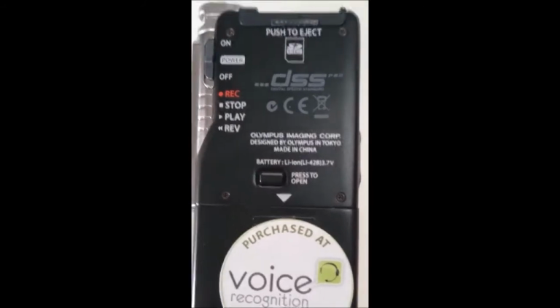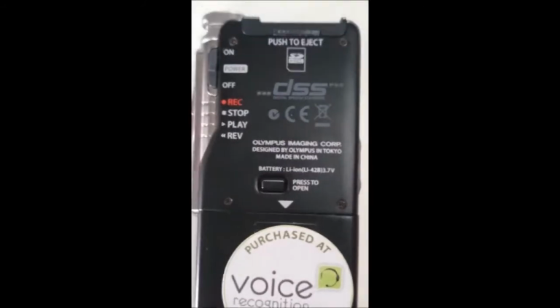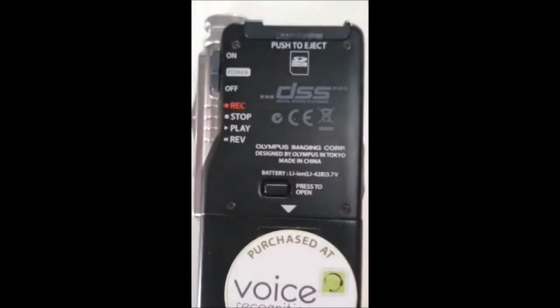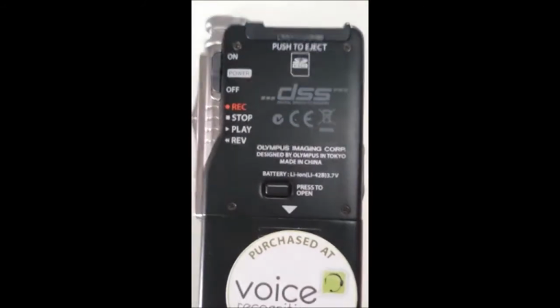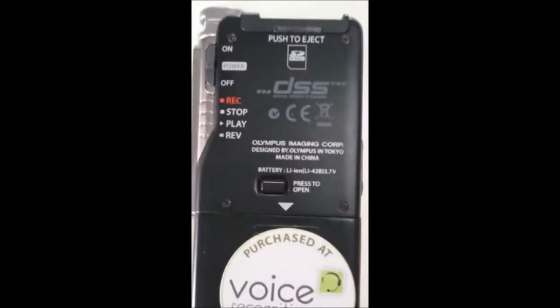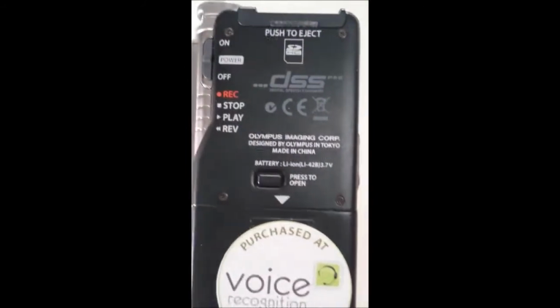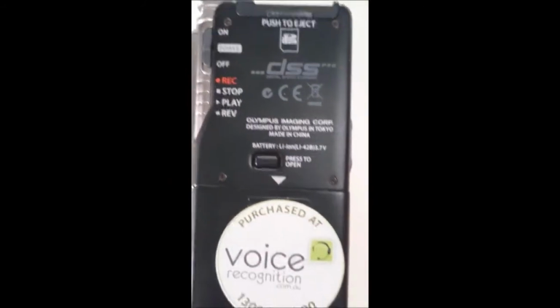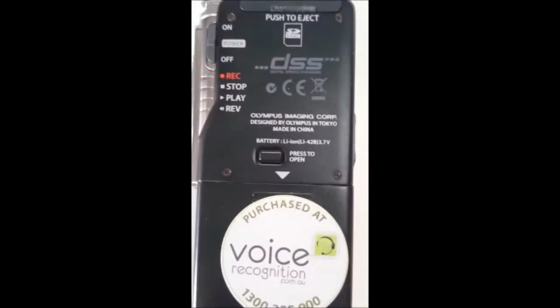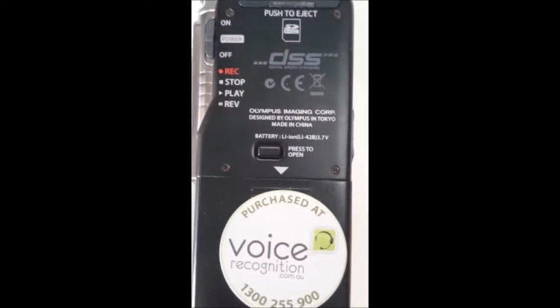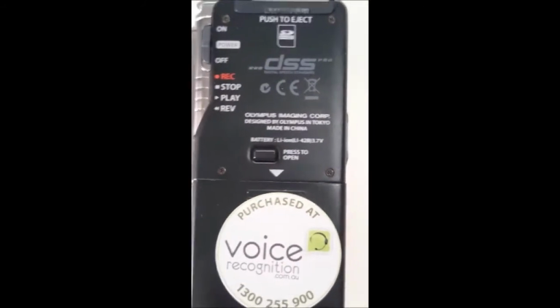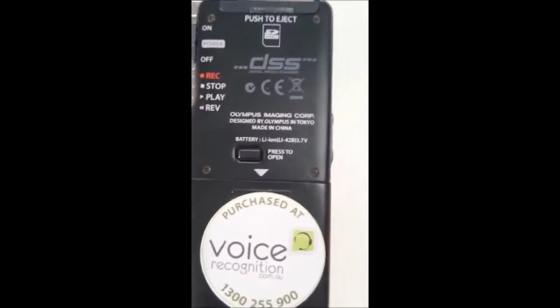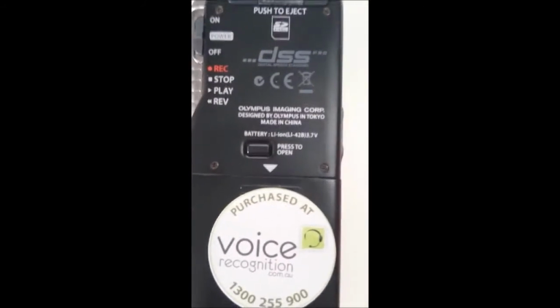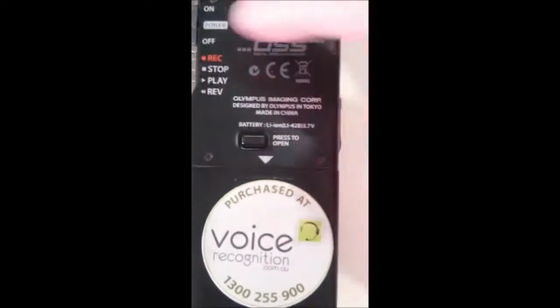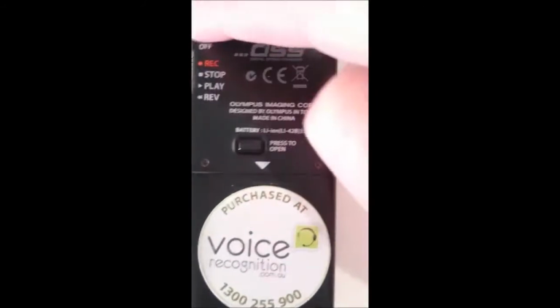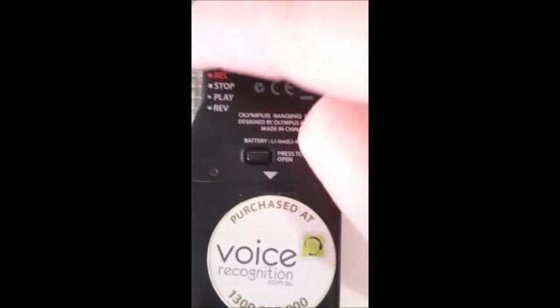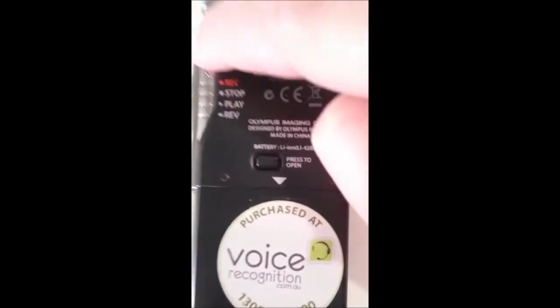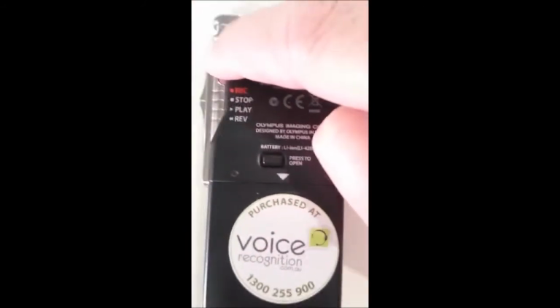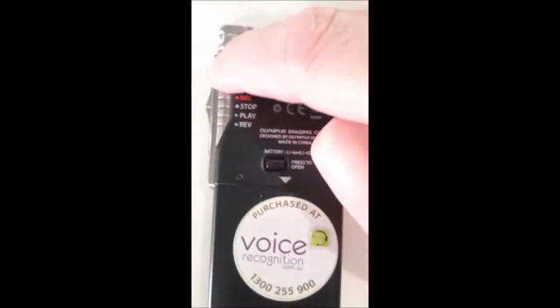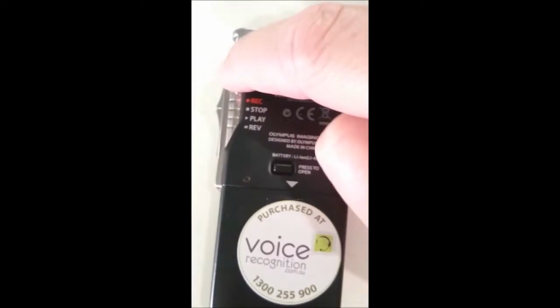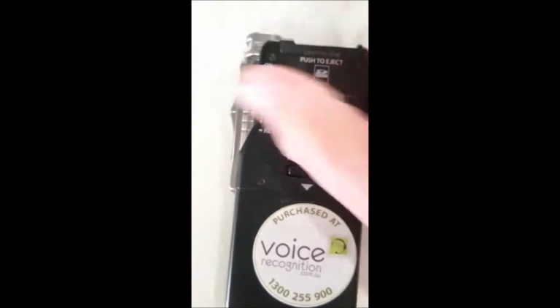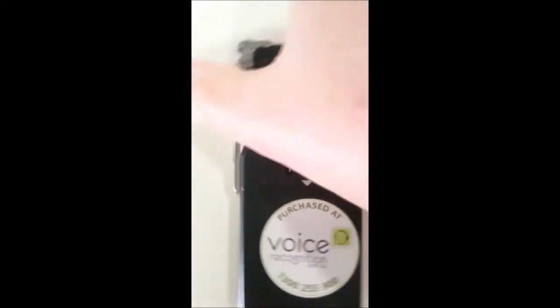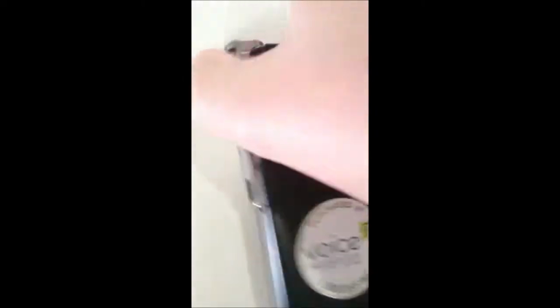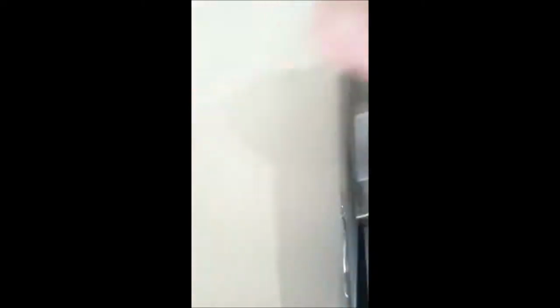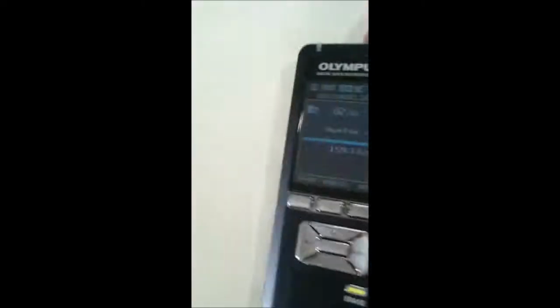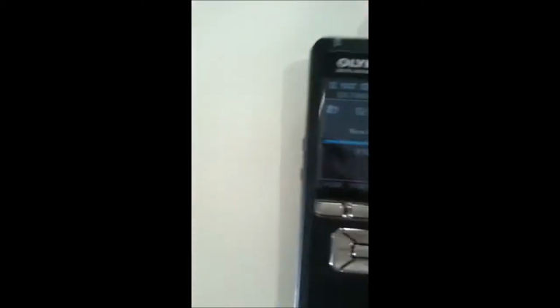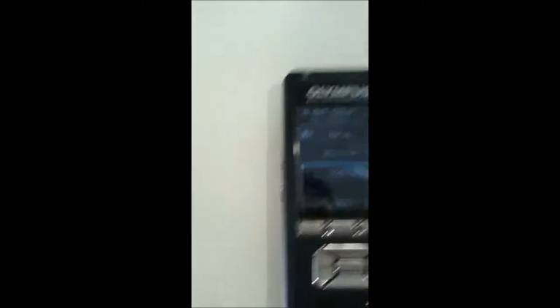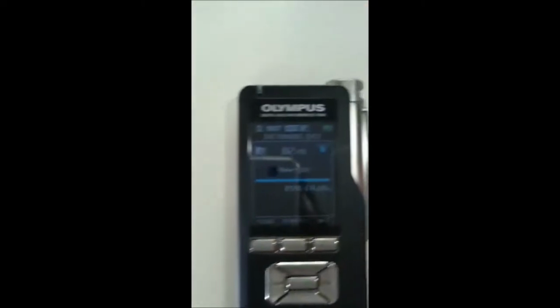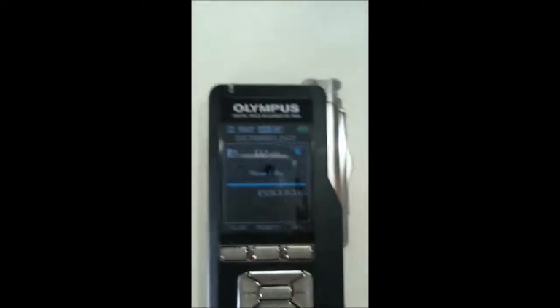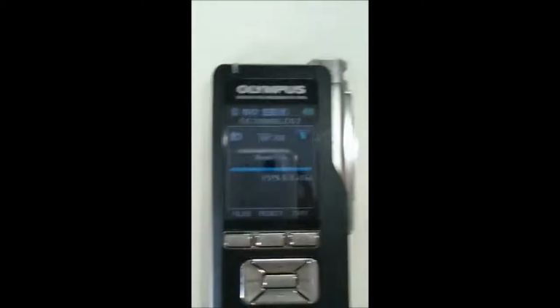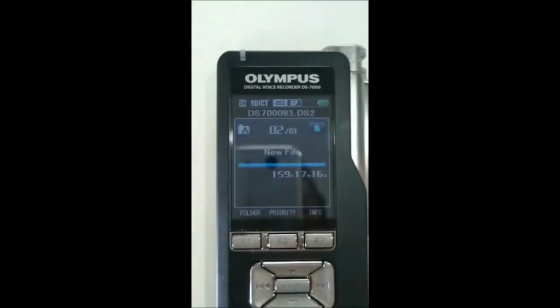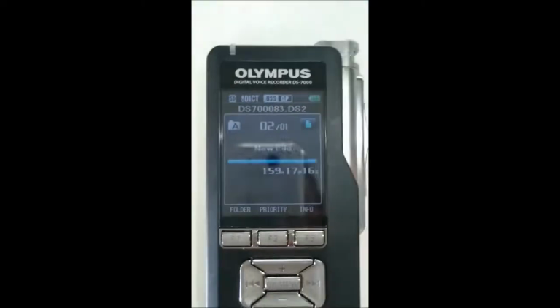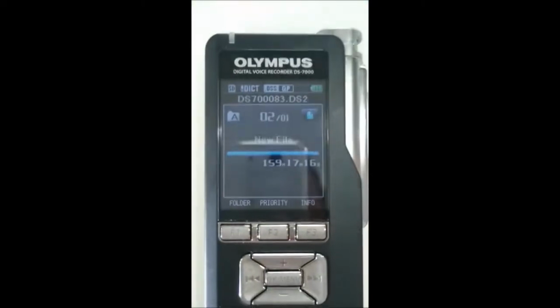So here's the back of the DS7000. You want to click it to on up here. Turn it over. You've got your usual interface.